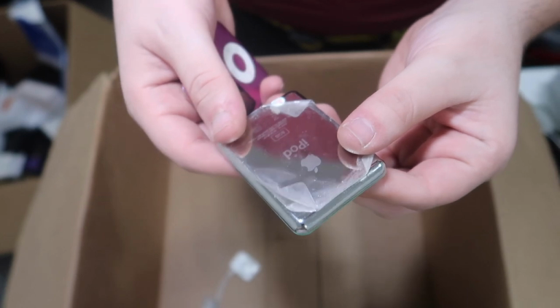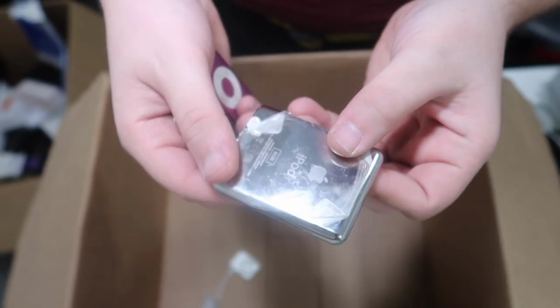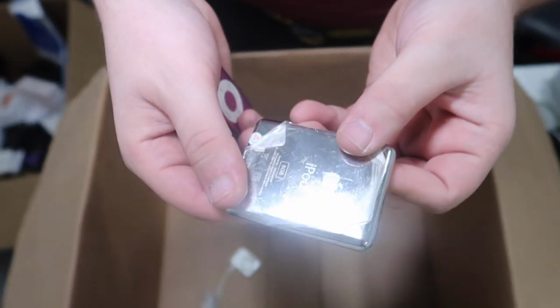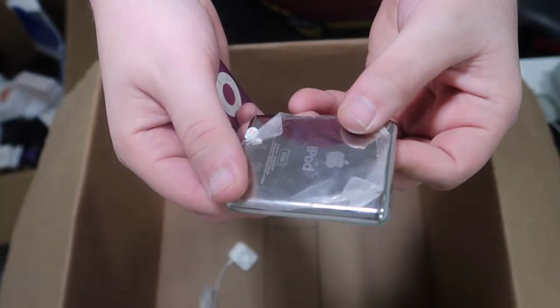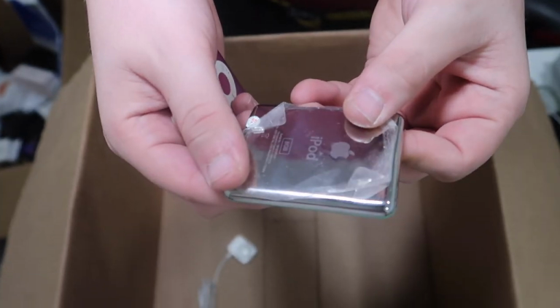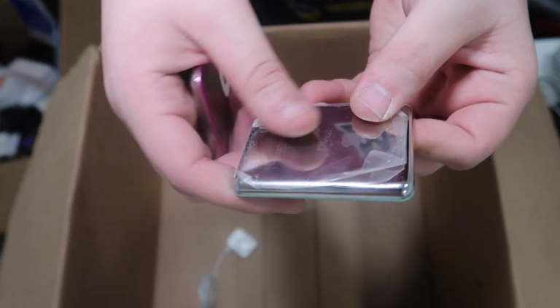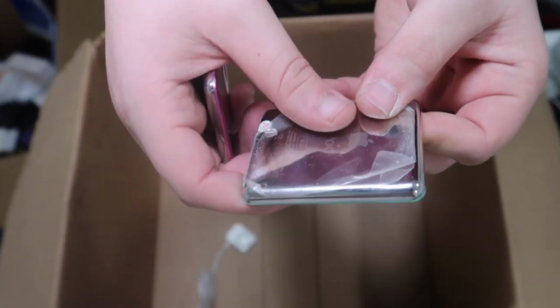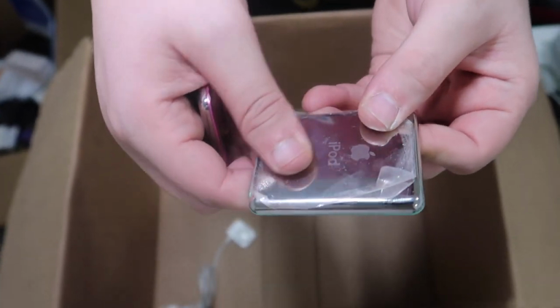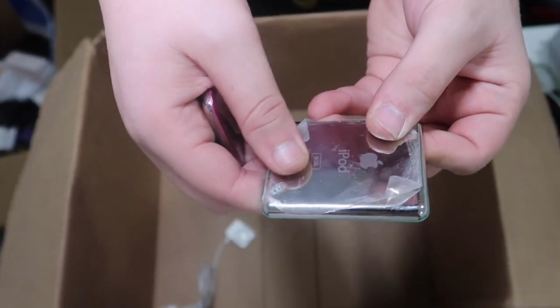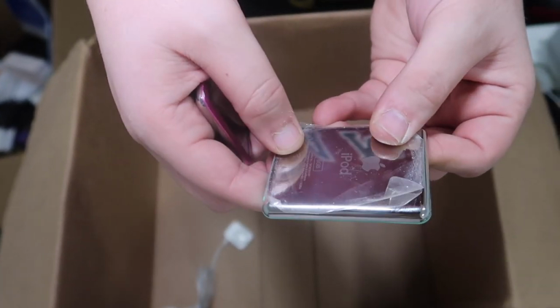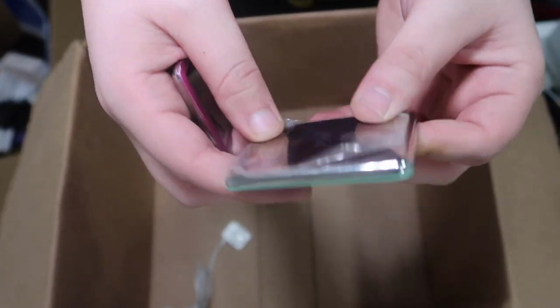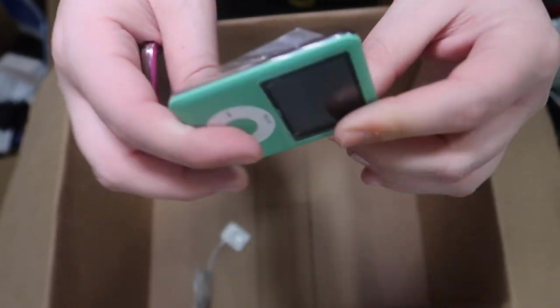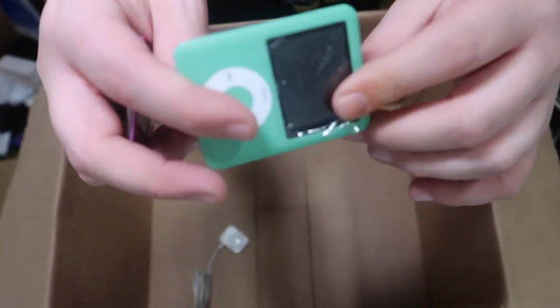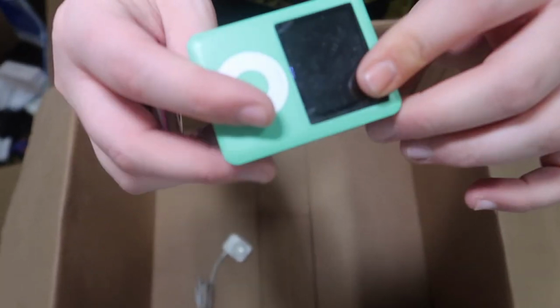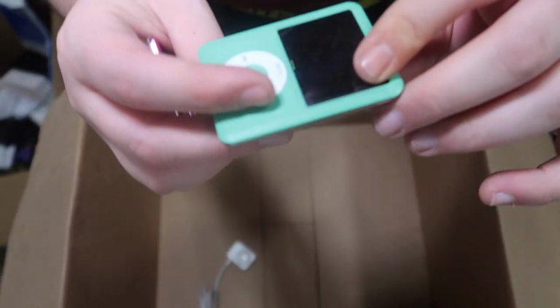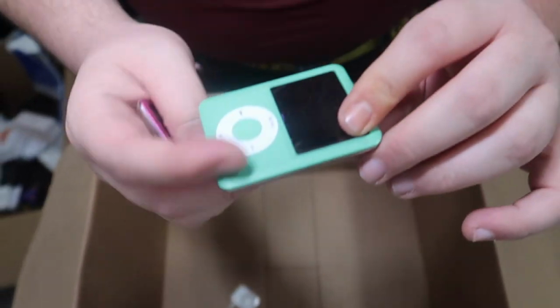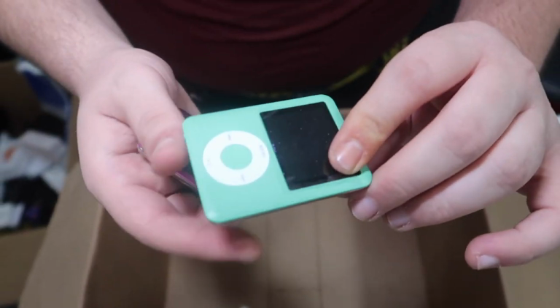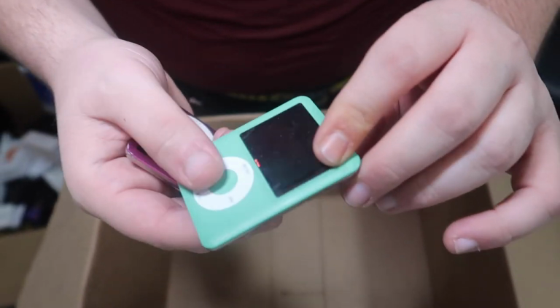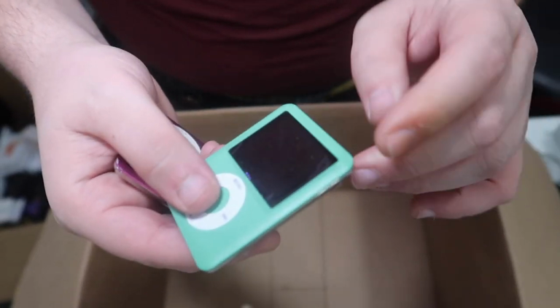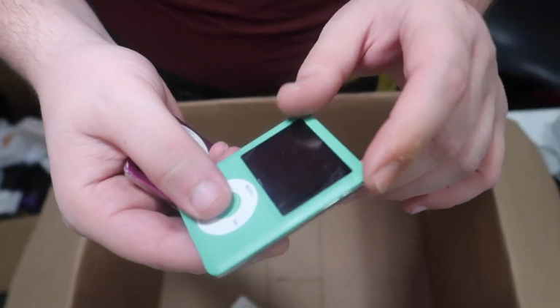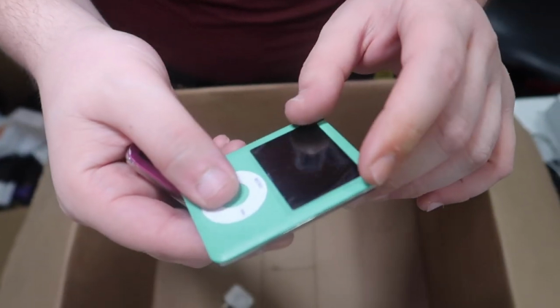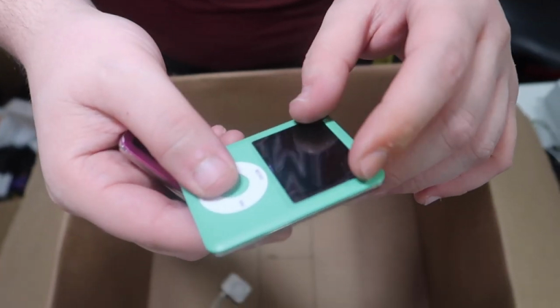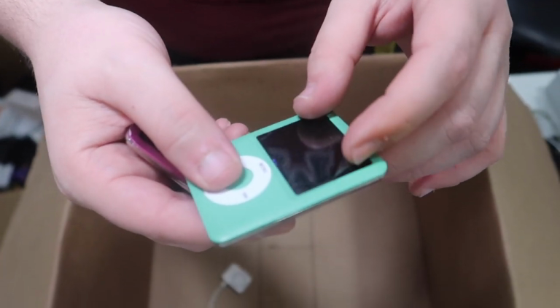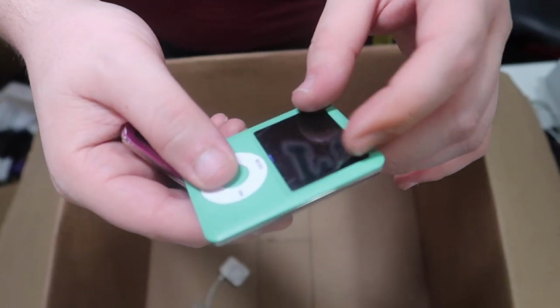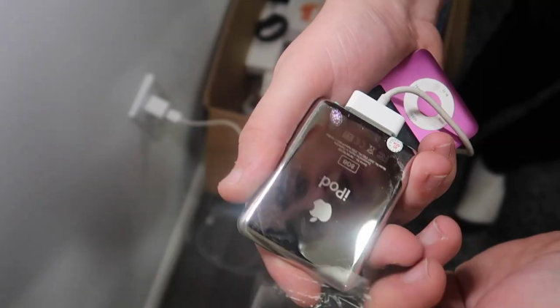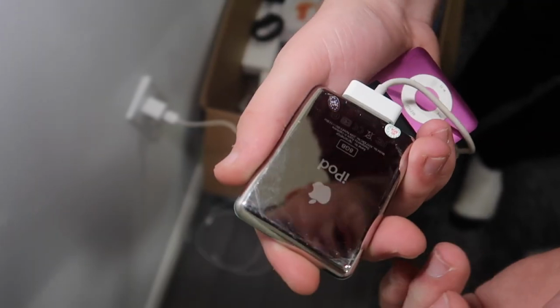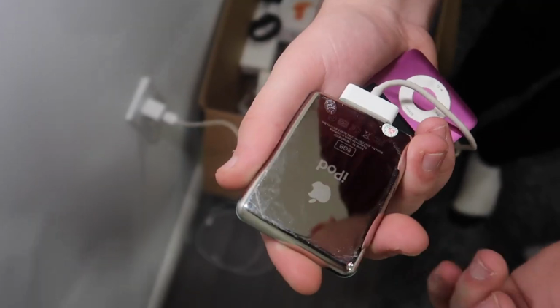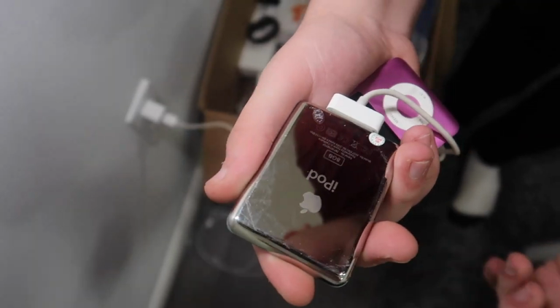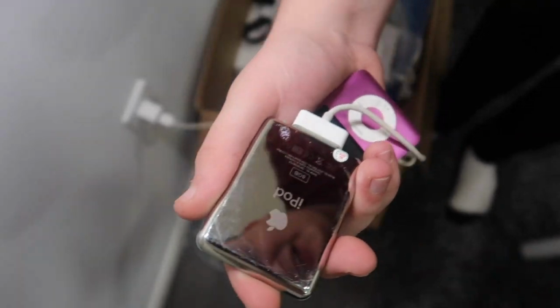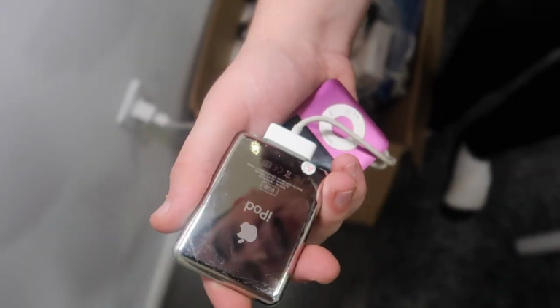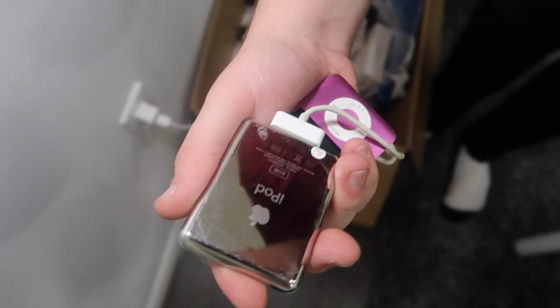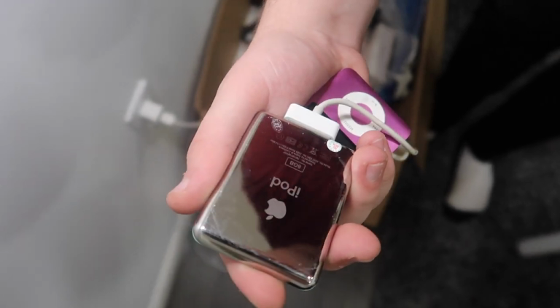This one is like brand new. Look at that. It's got the sticker on it still and on the screen. Look how shiny that is.